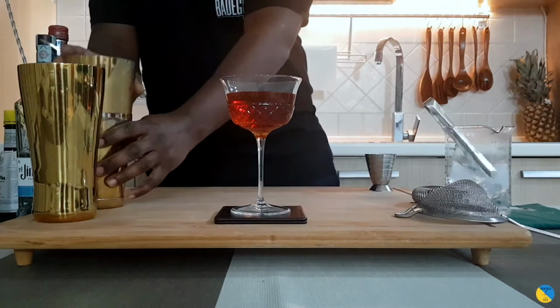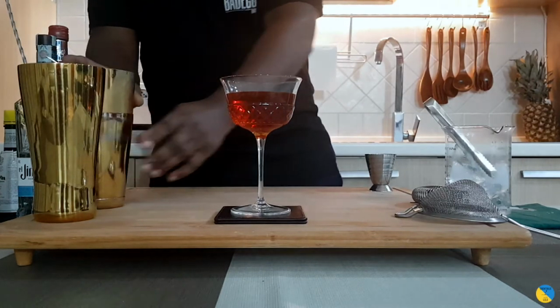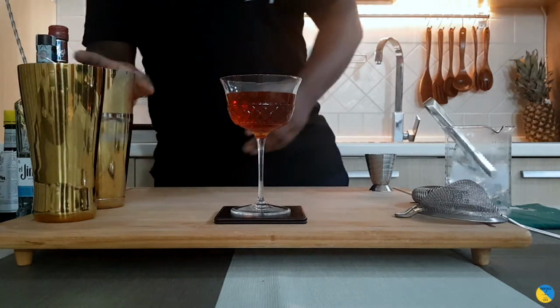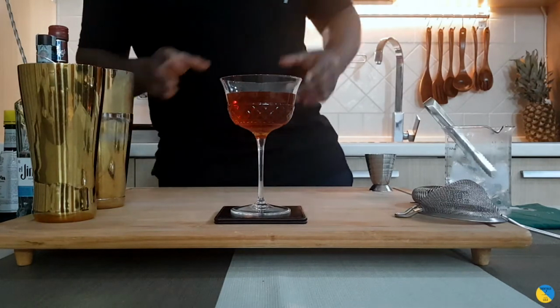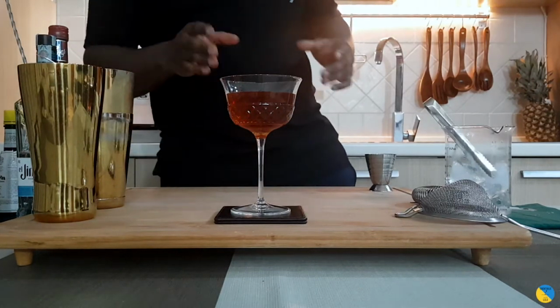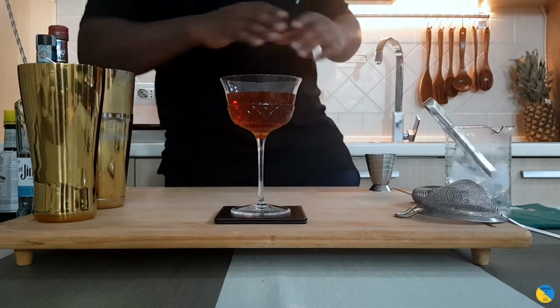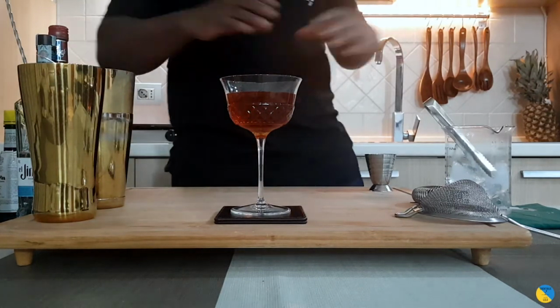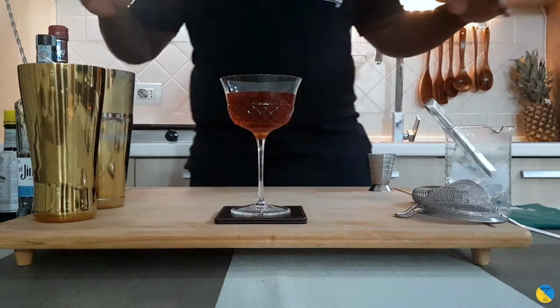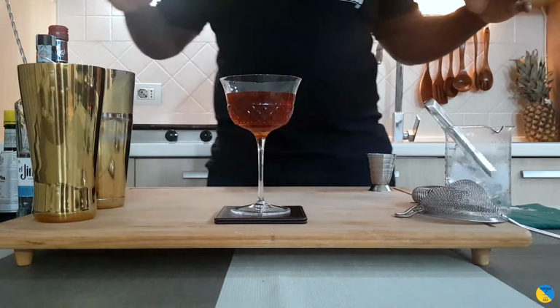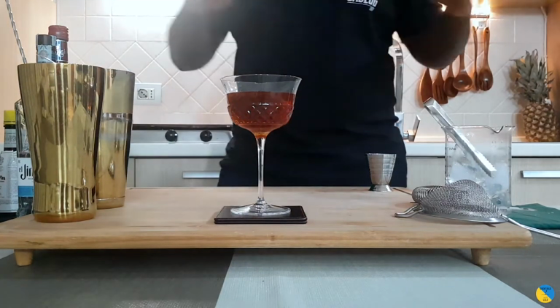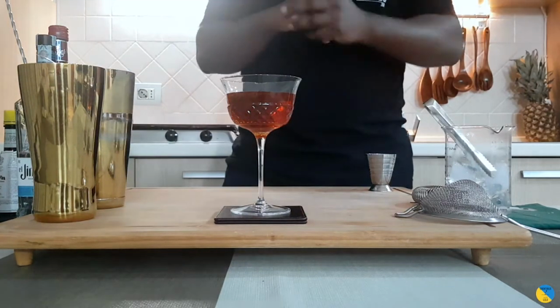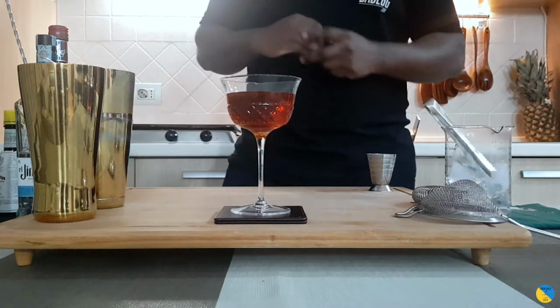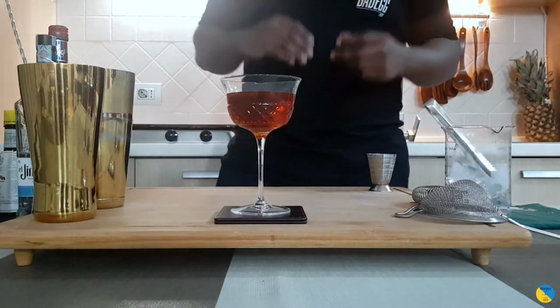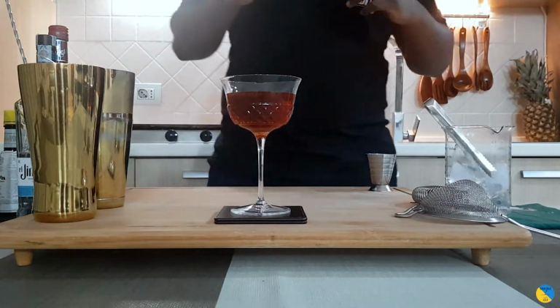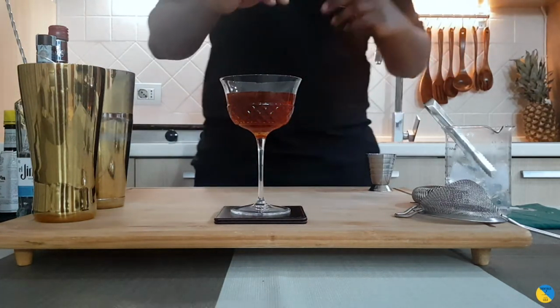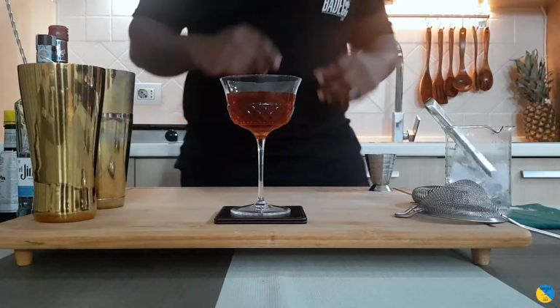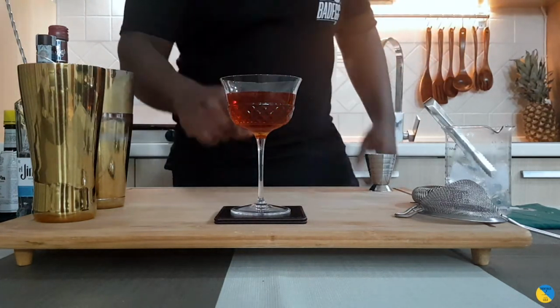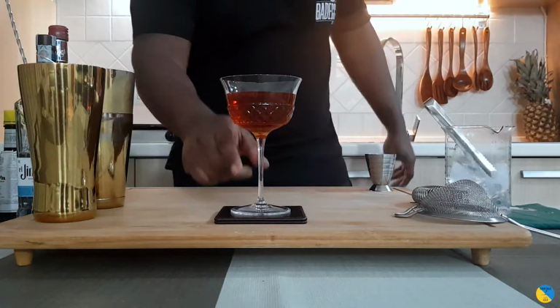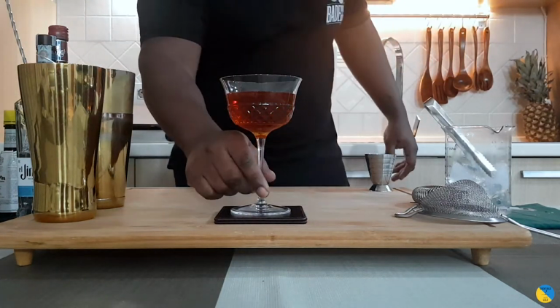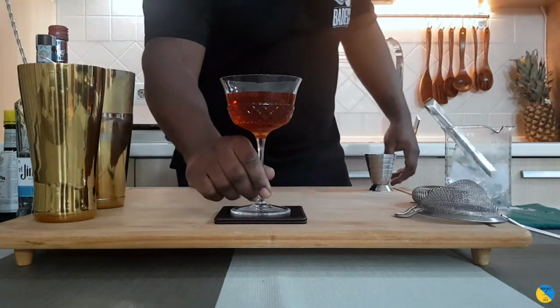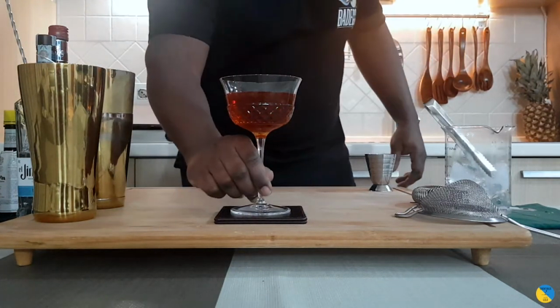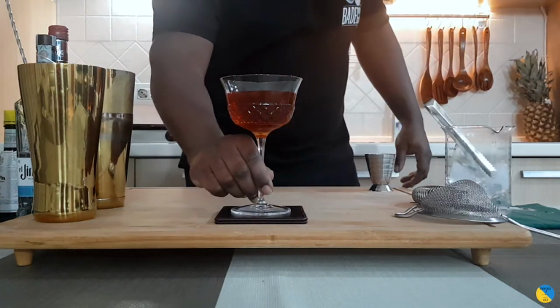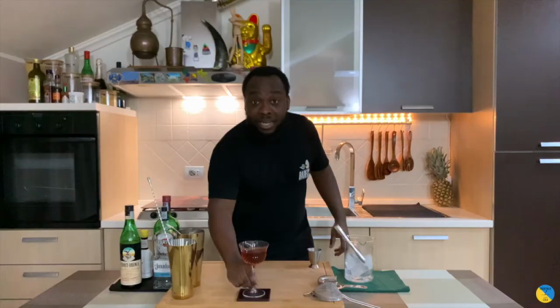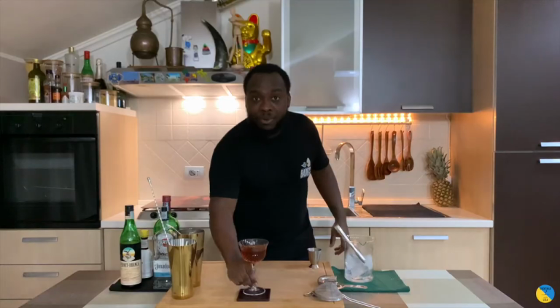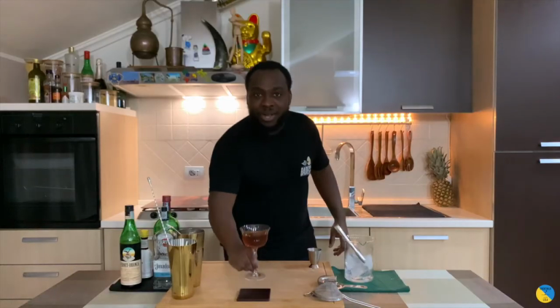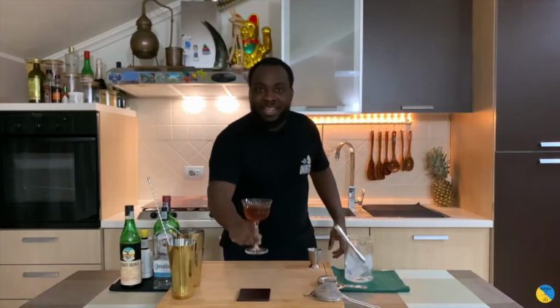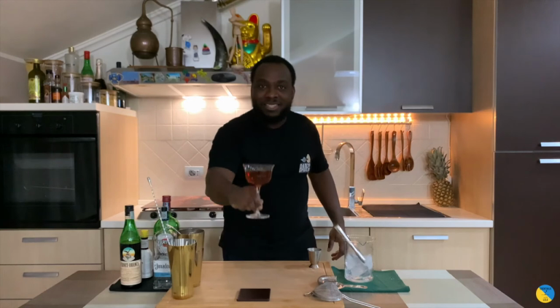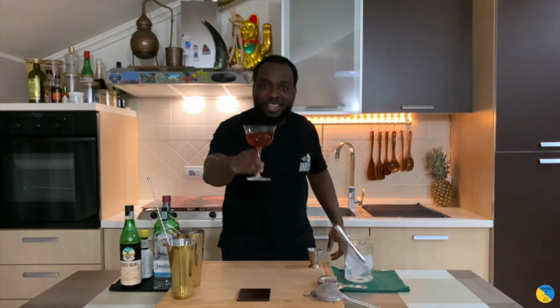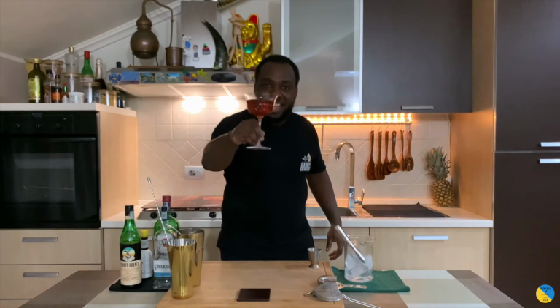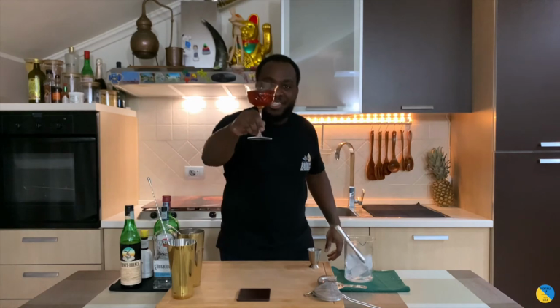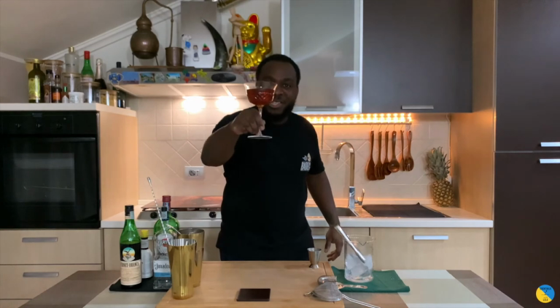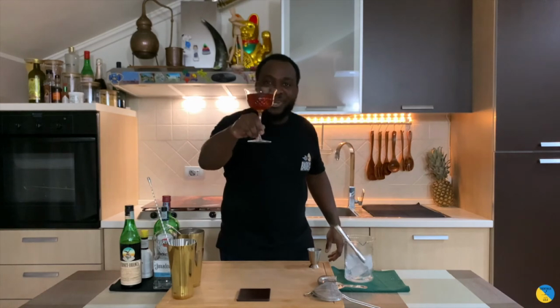This drink comes without garnish — it comes naked. And here you go guys, enjoy your drink.